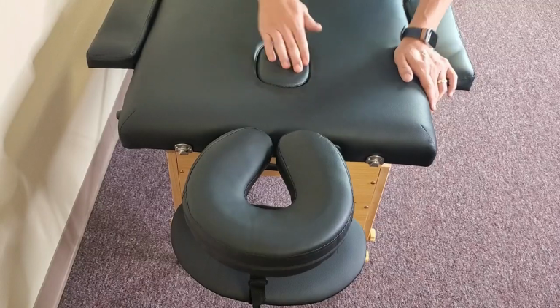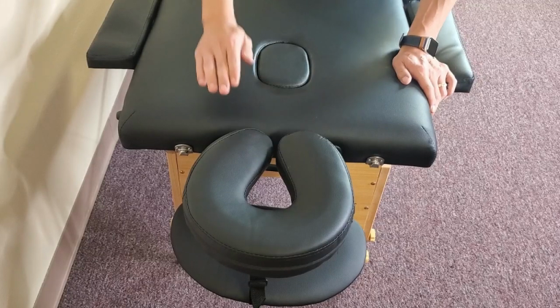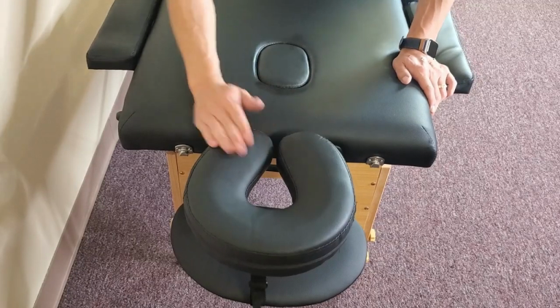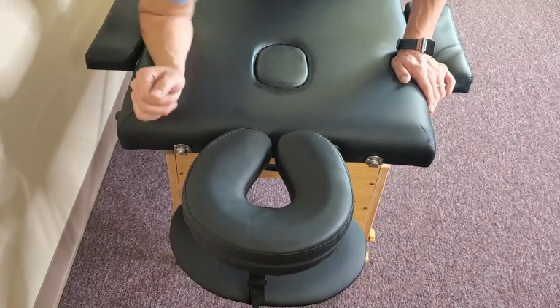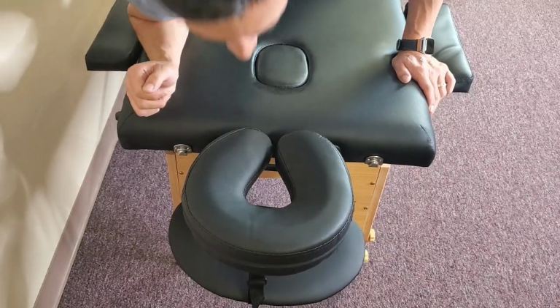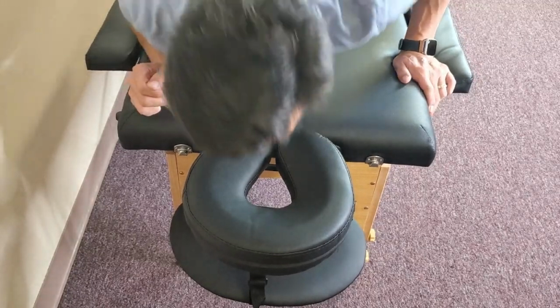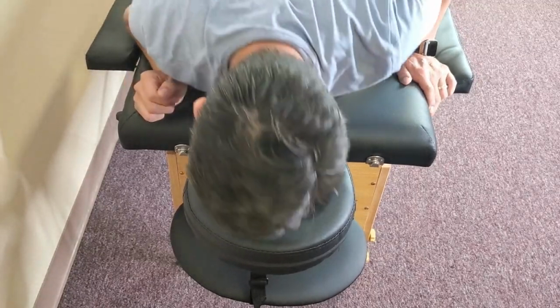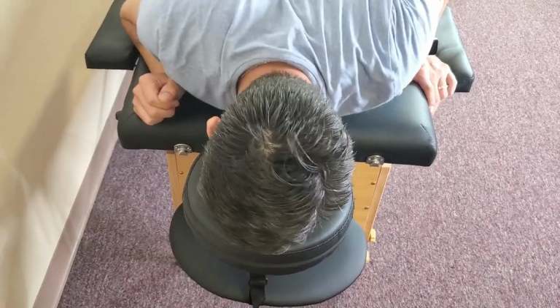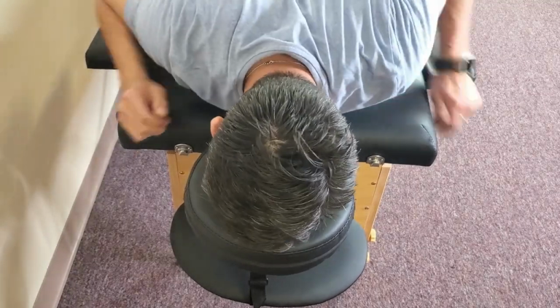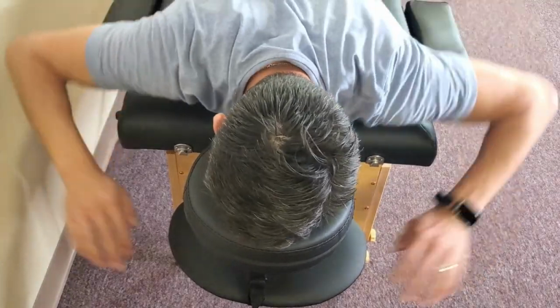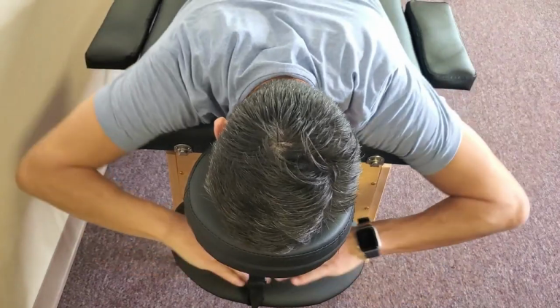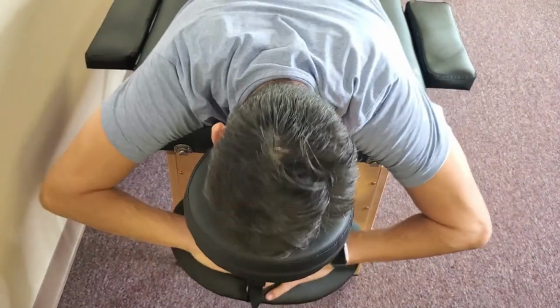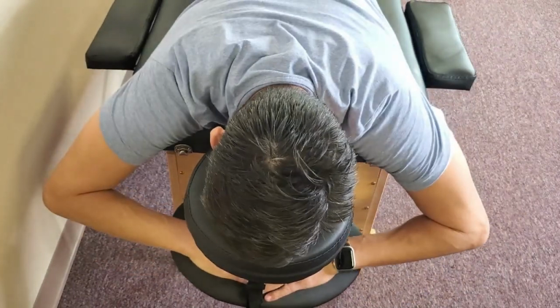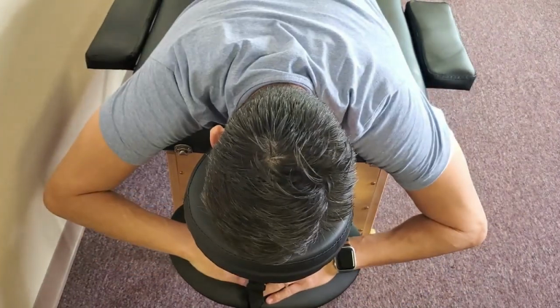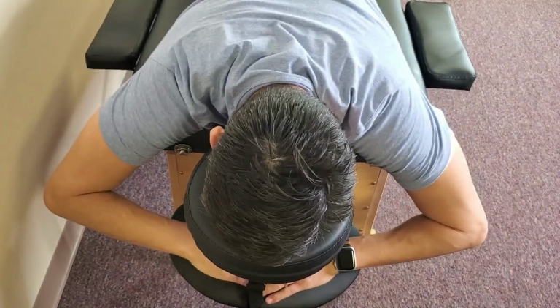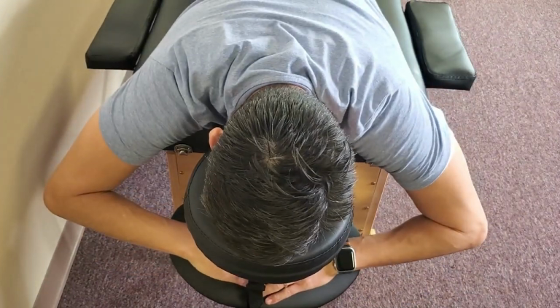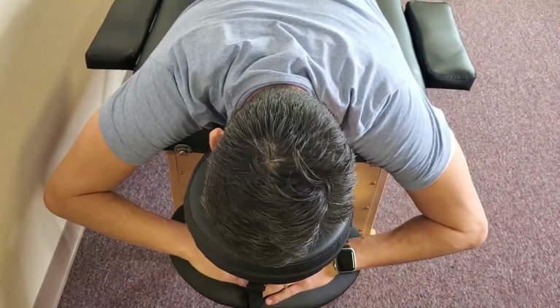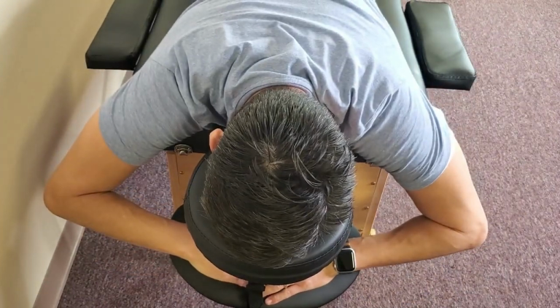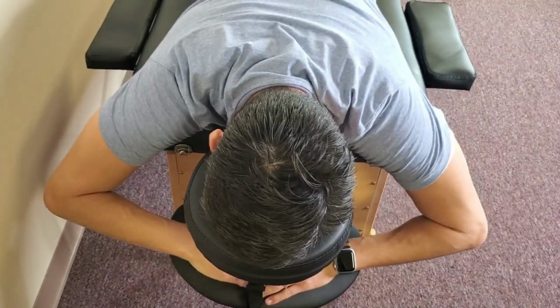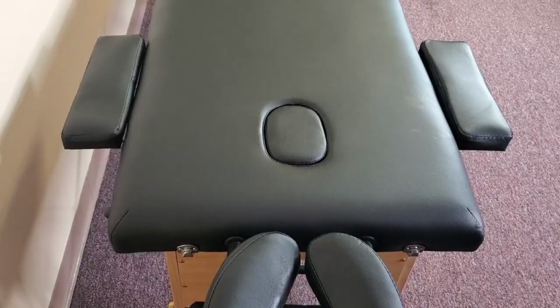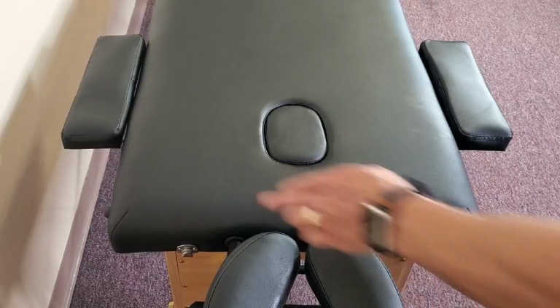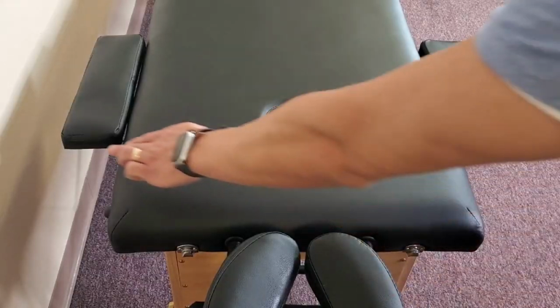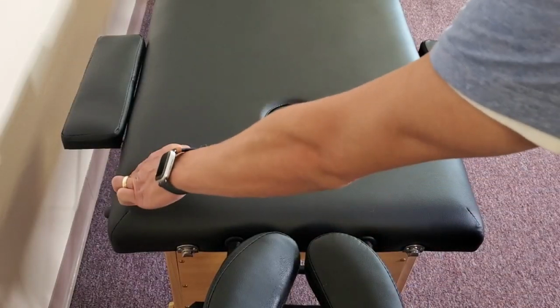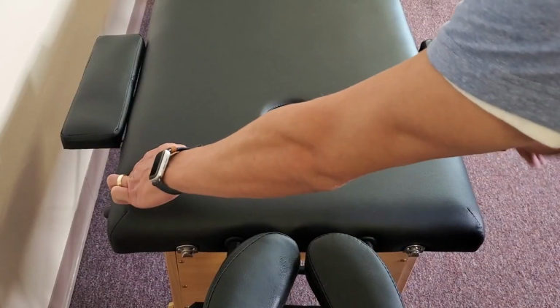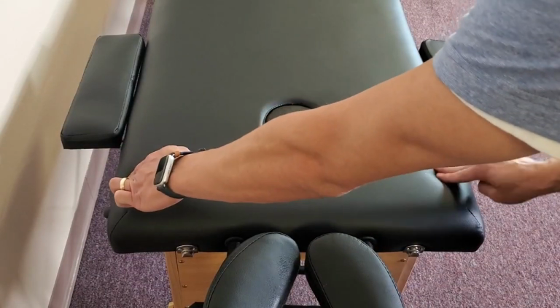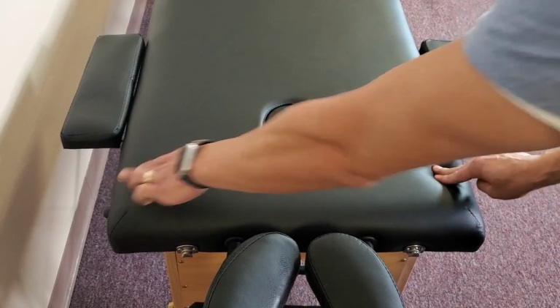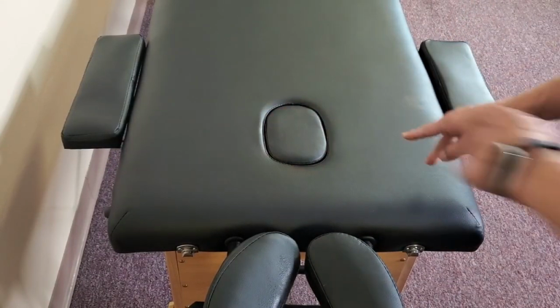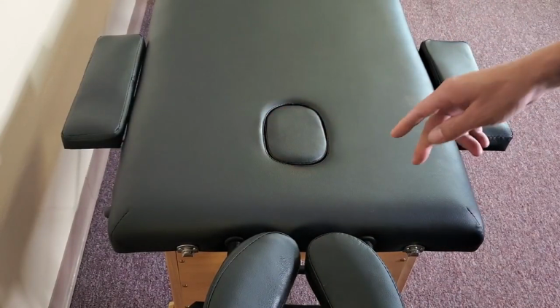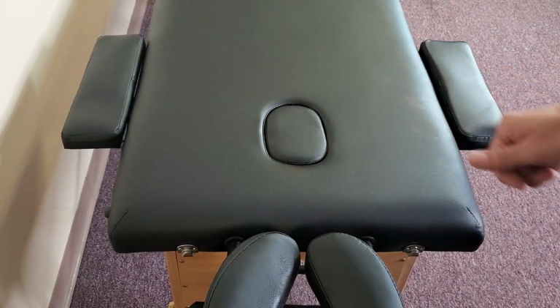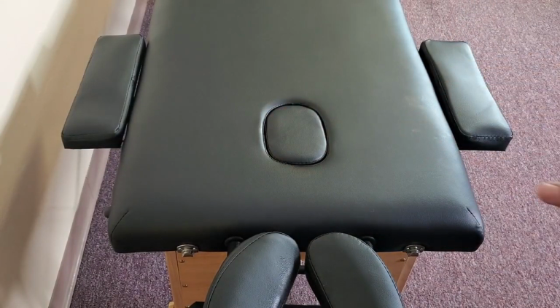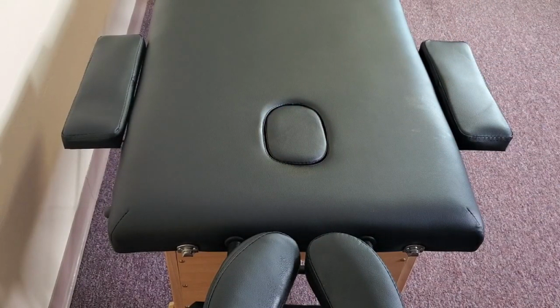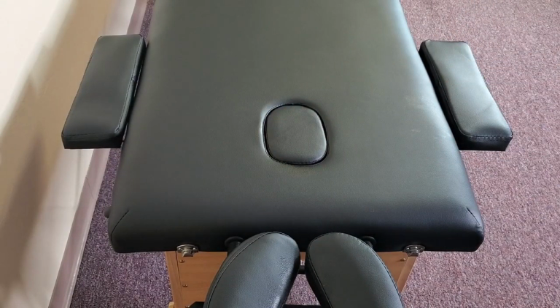Or you can put your face in here as well. The arm sling is right here, and the width from here to here is about 24 inches.